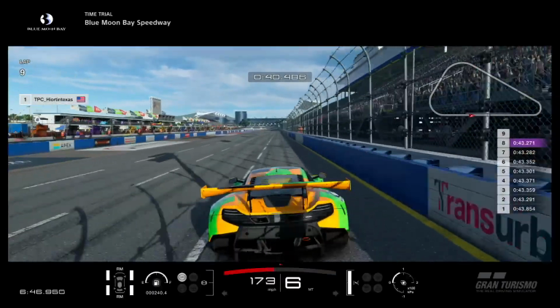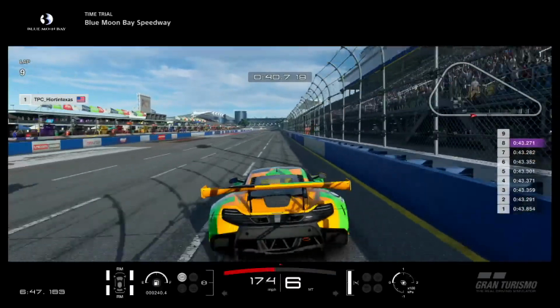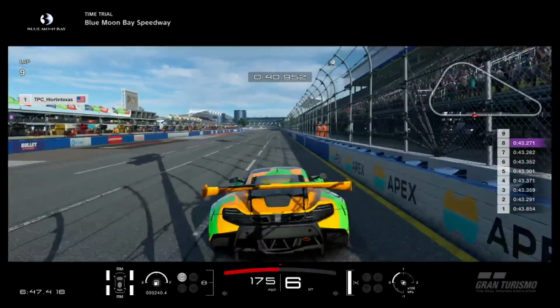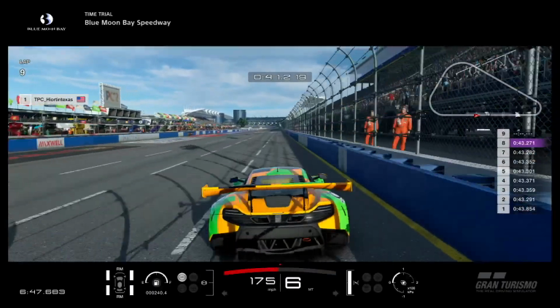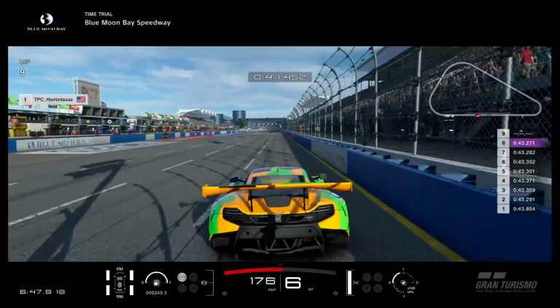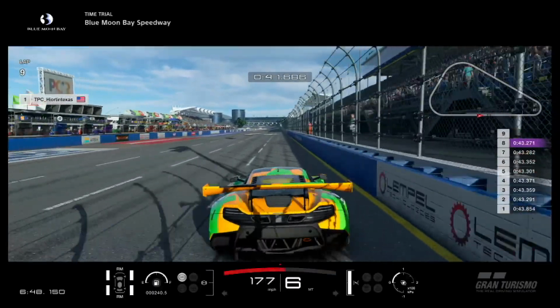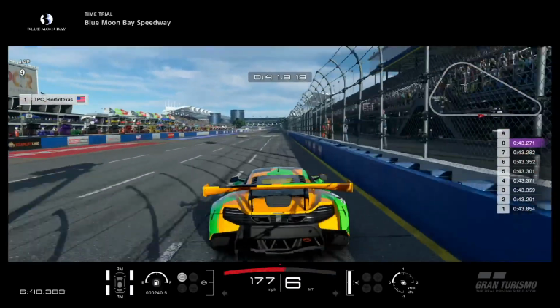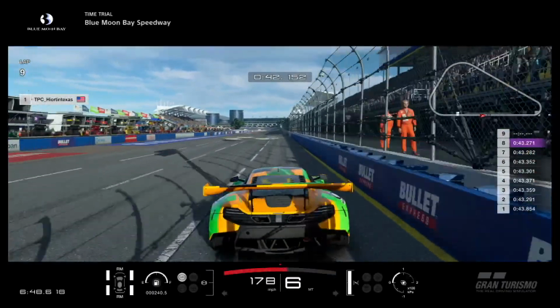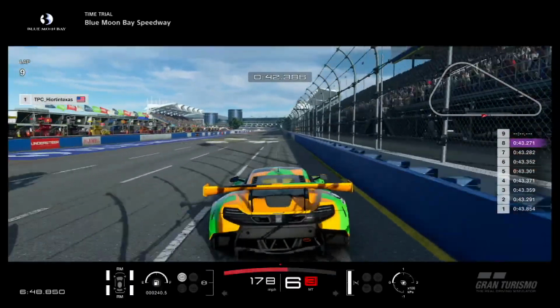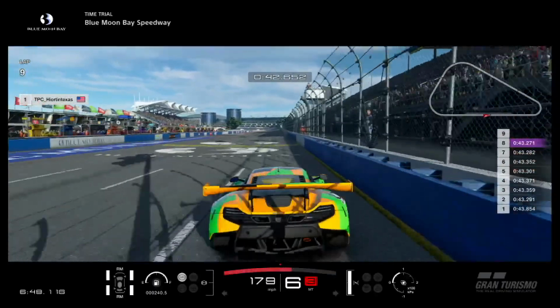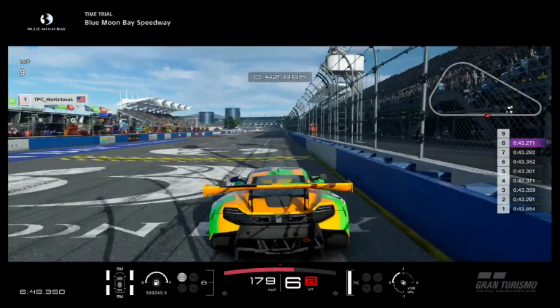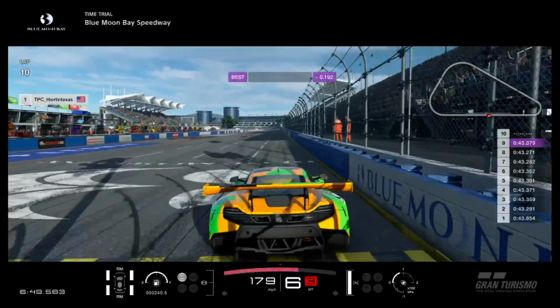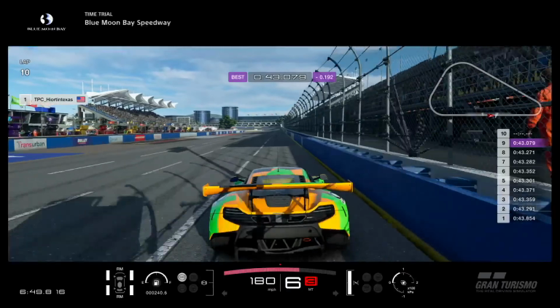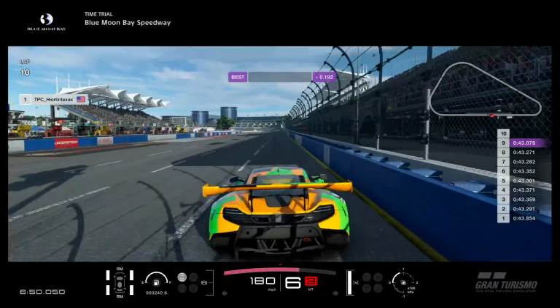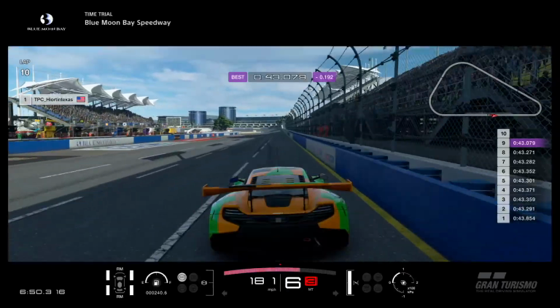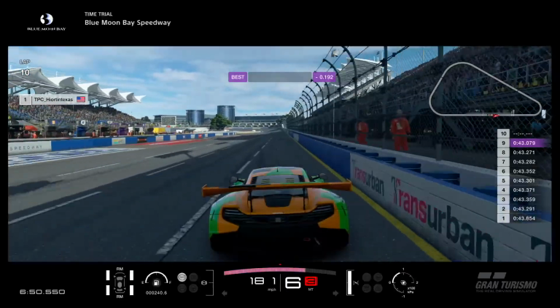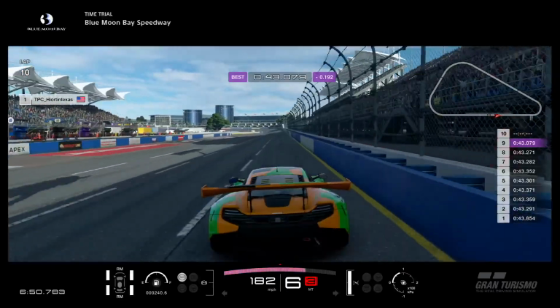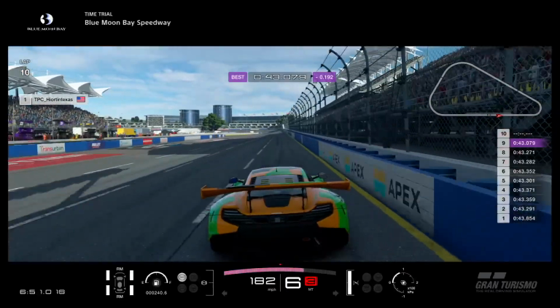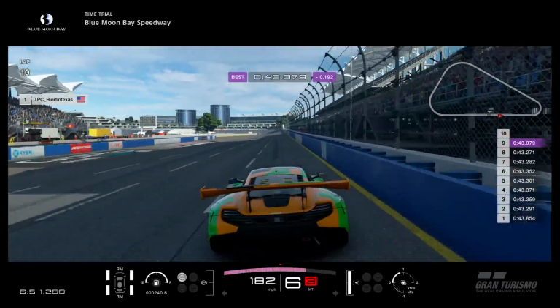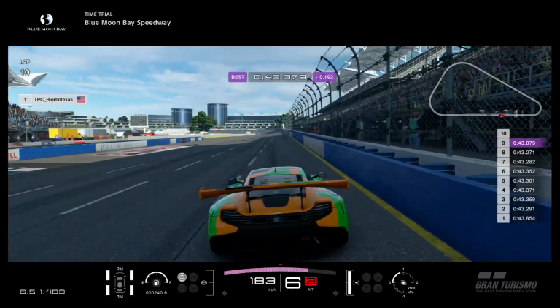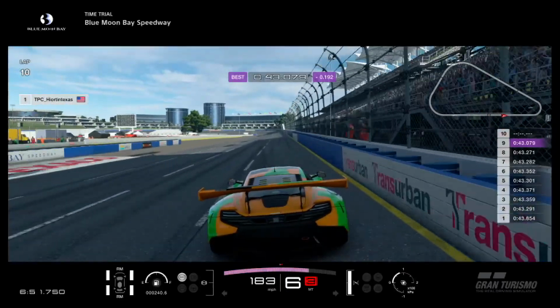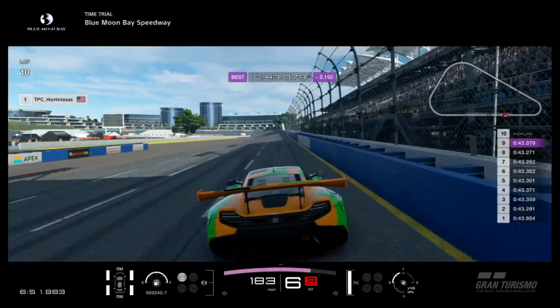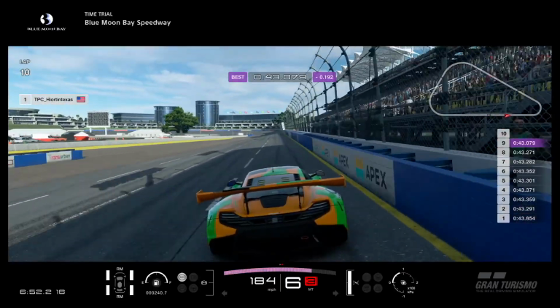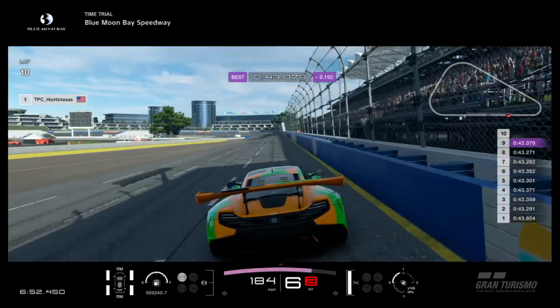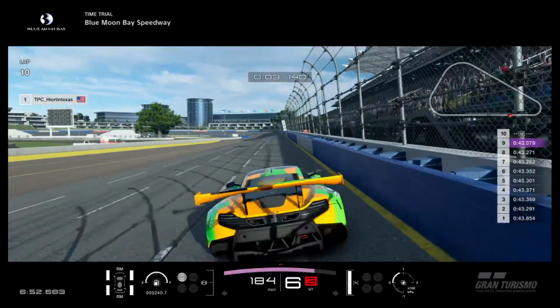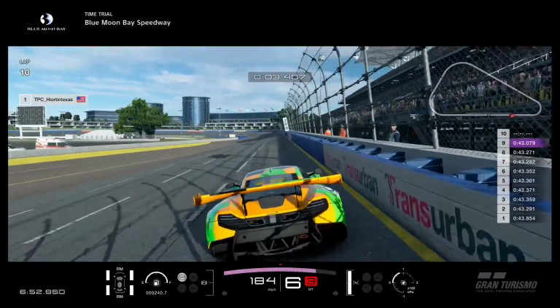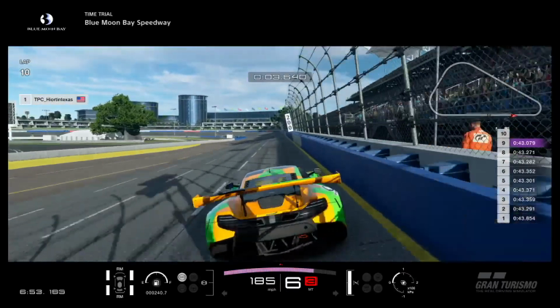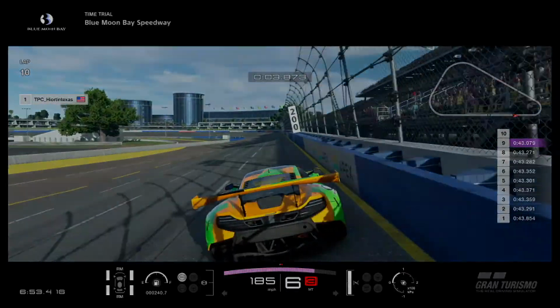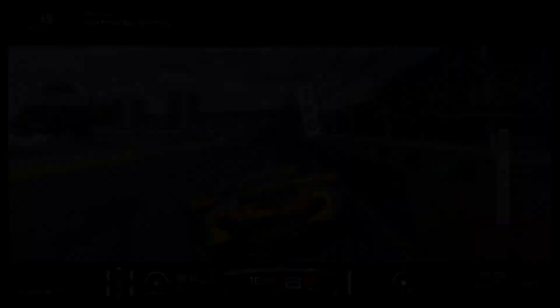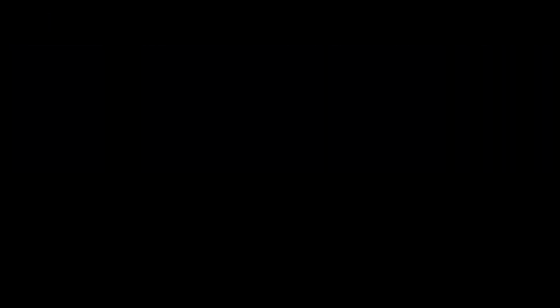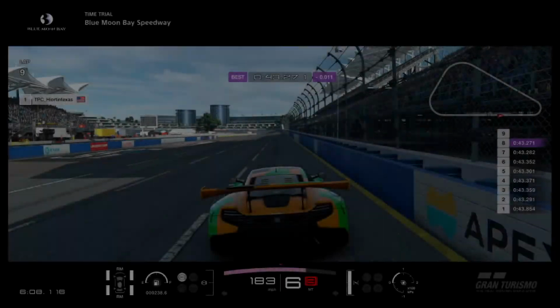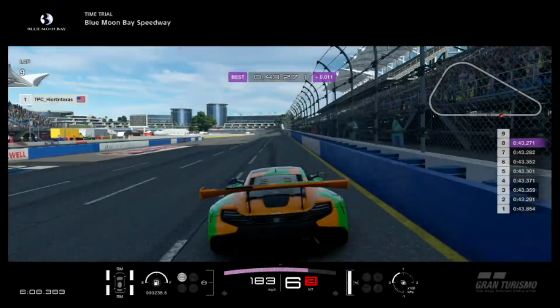Good luck in the race. I'm going to give you another view of this track without any interruptions, so good luck in the race.